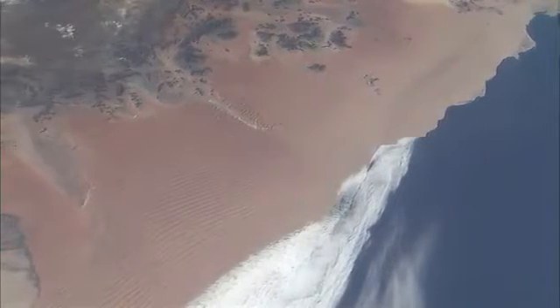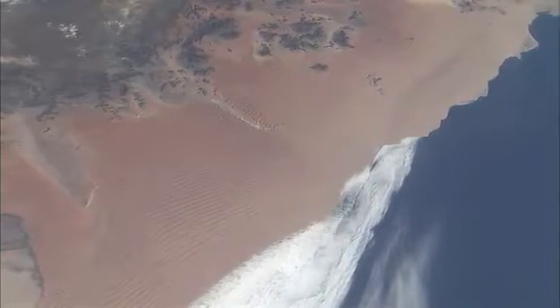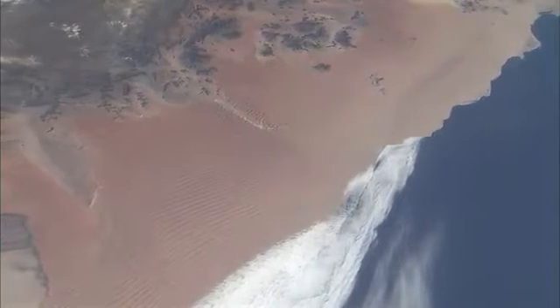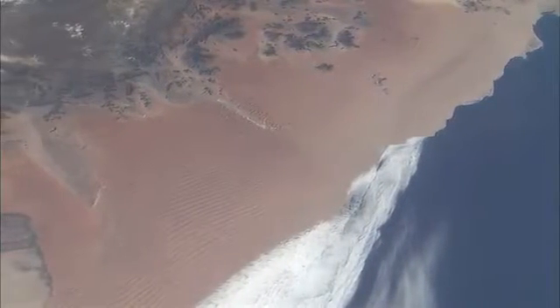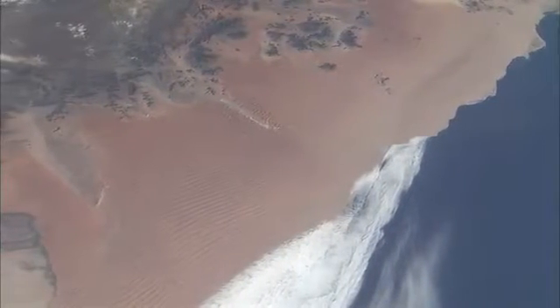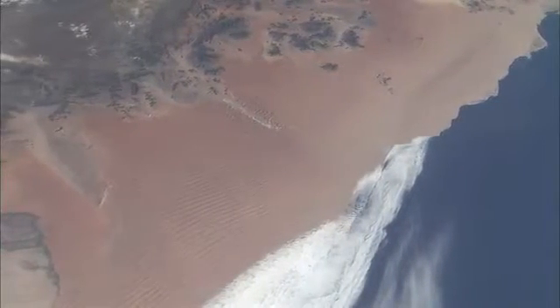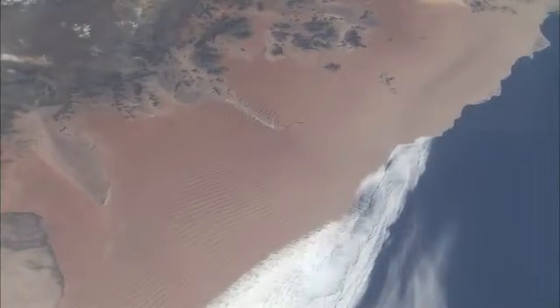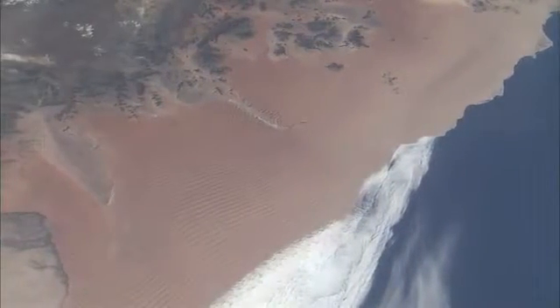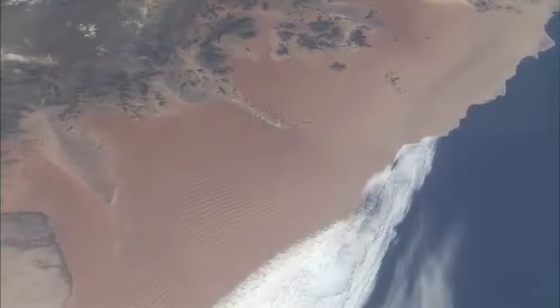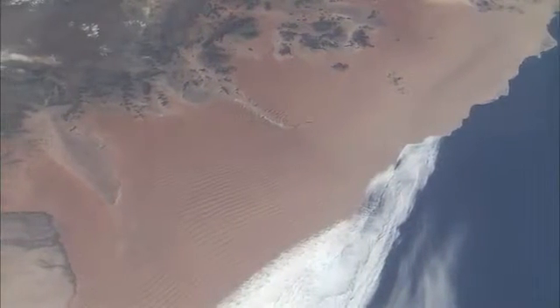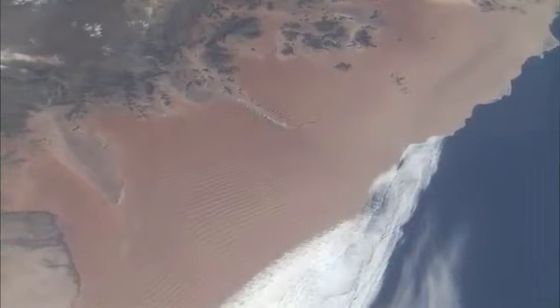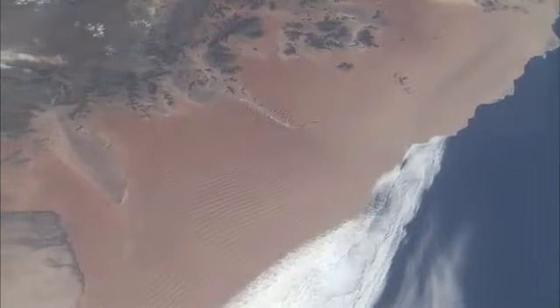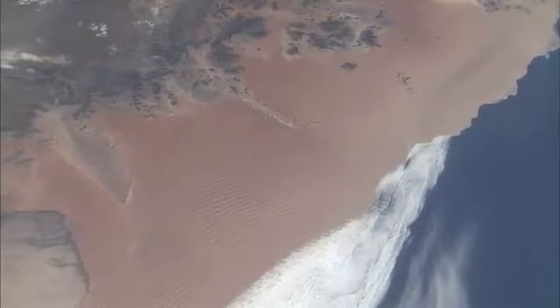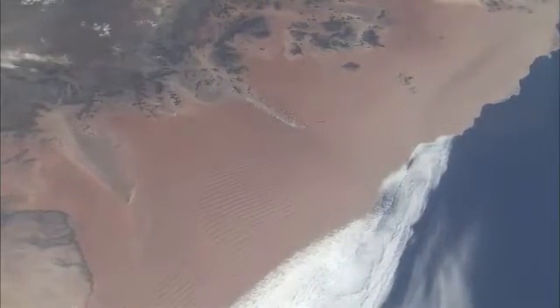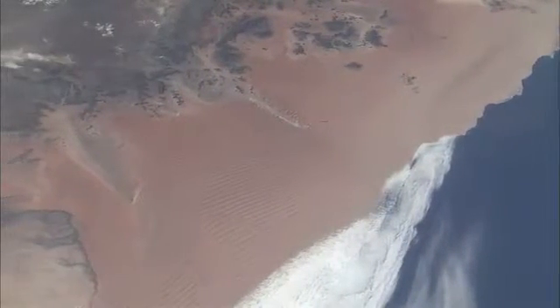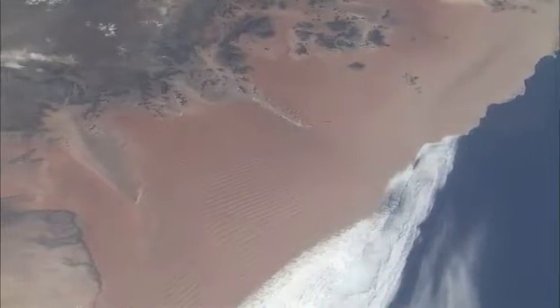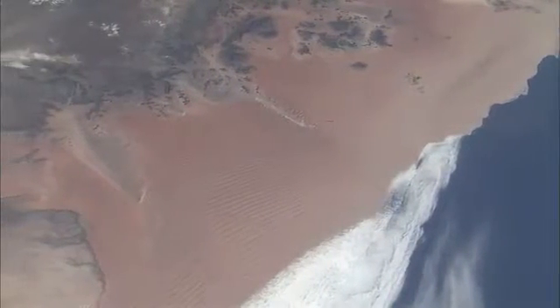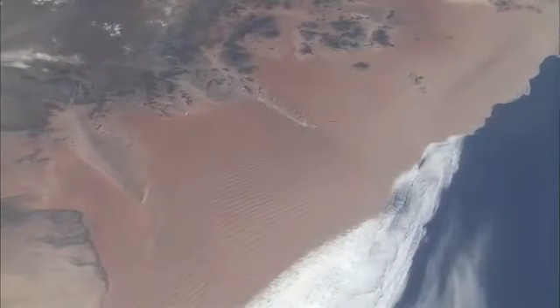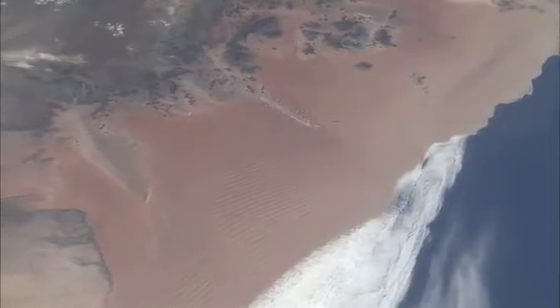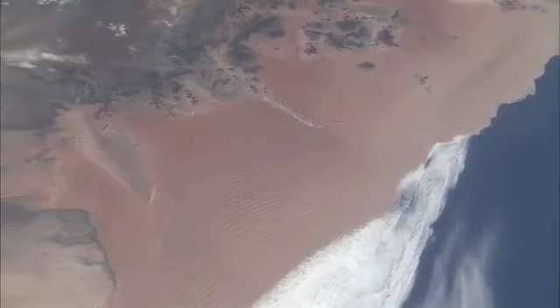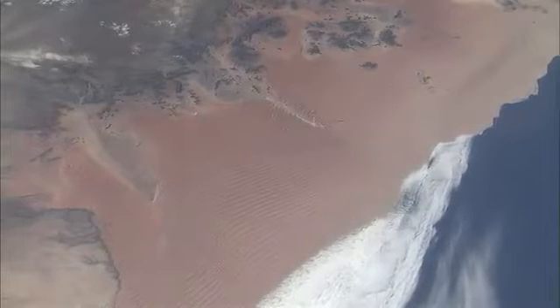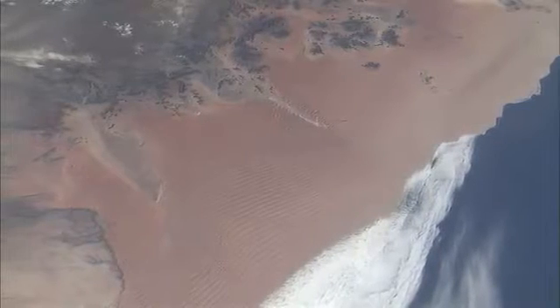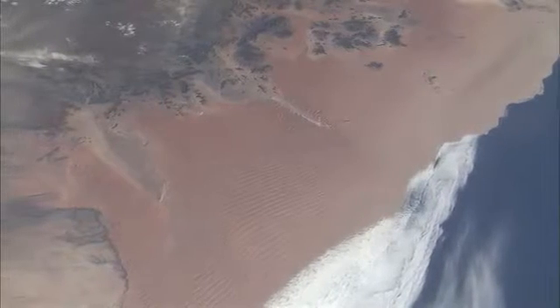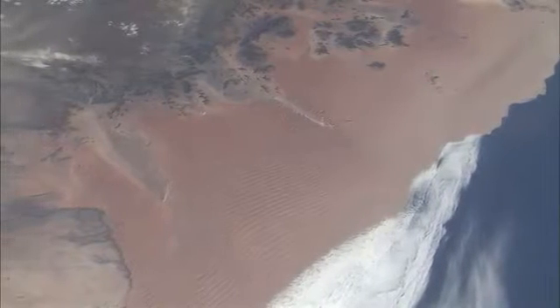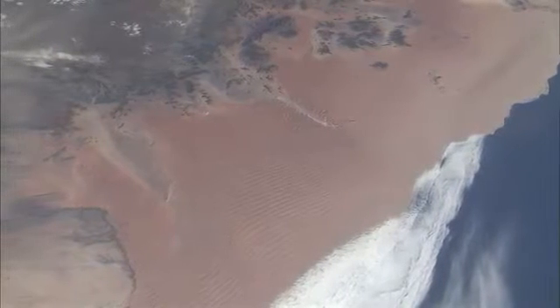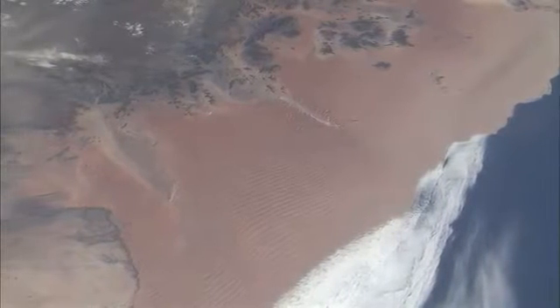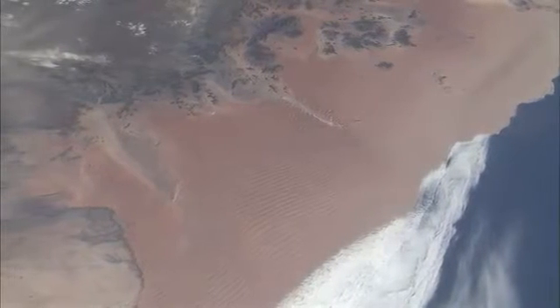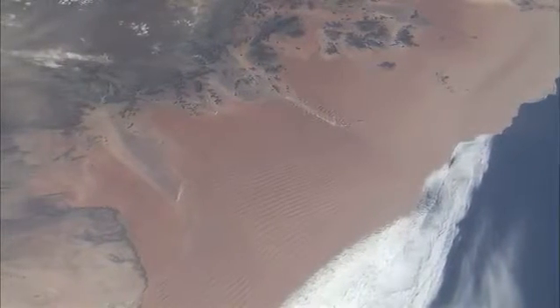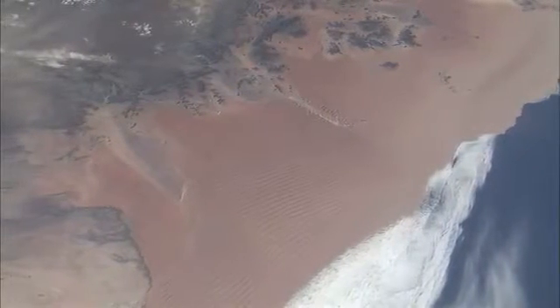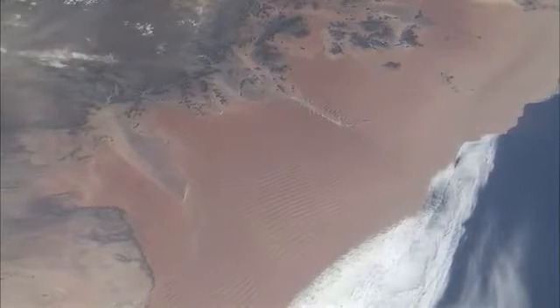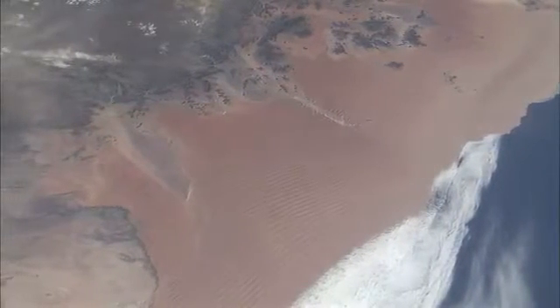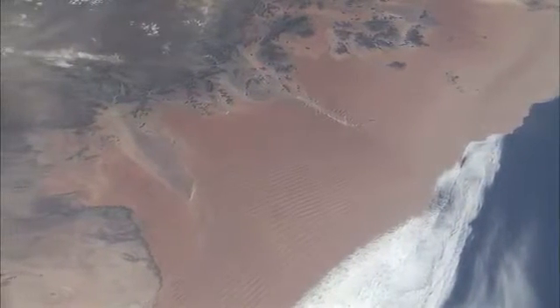Those are big red sand dunes that the astronauts say is one of the most beautiful sights that you can get when you're flying.